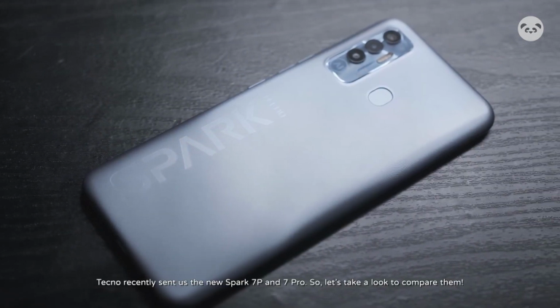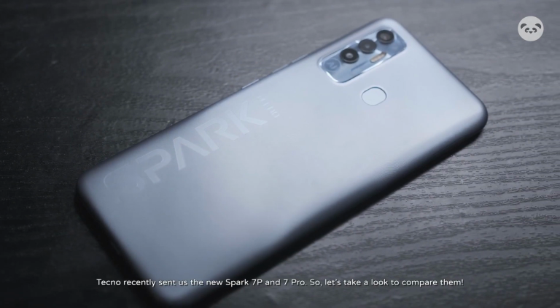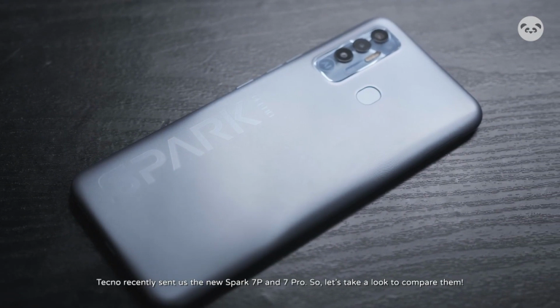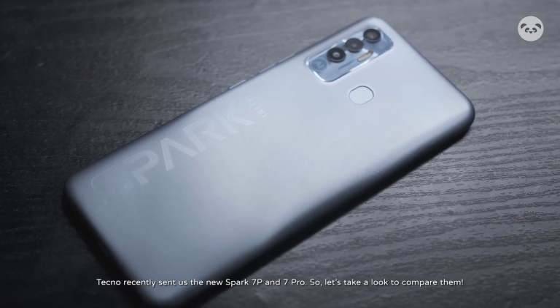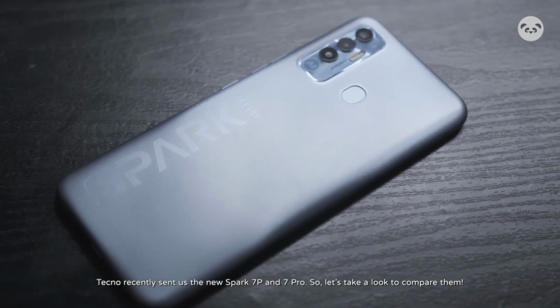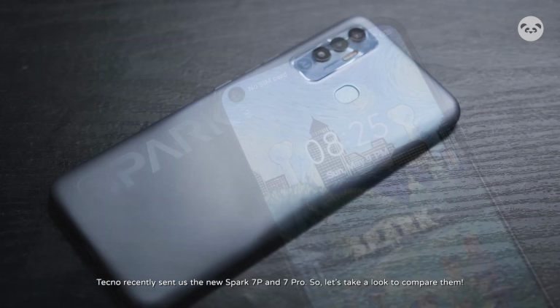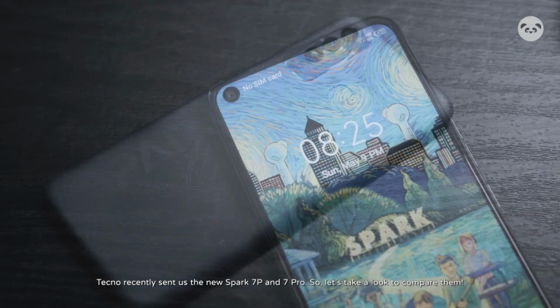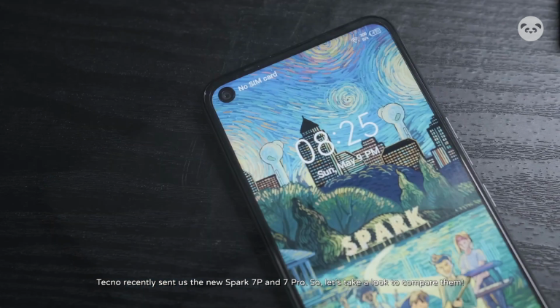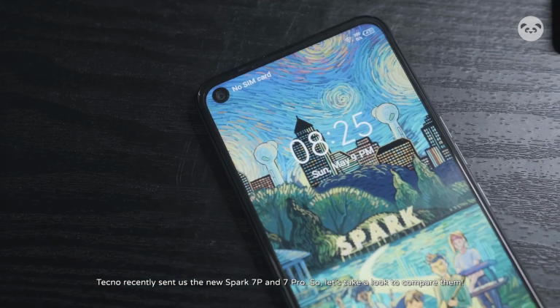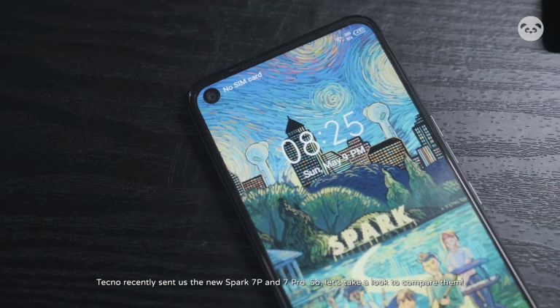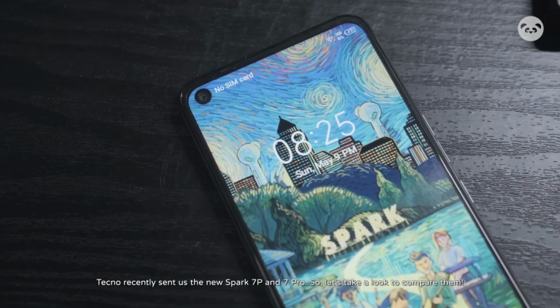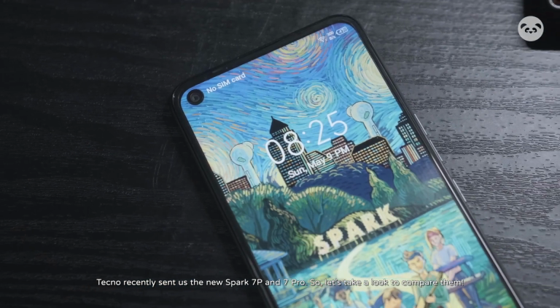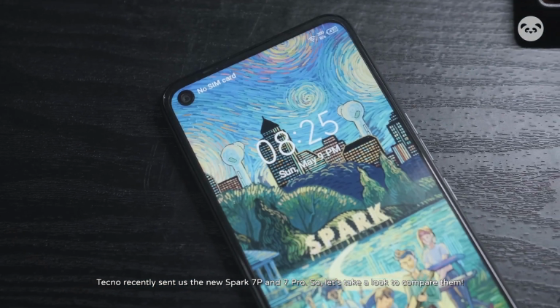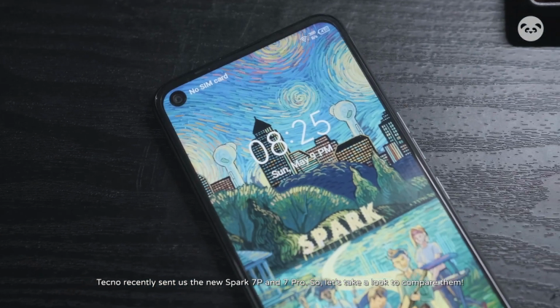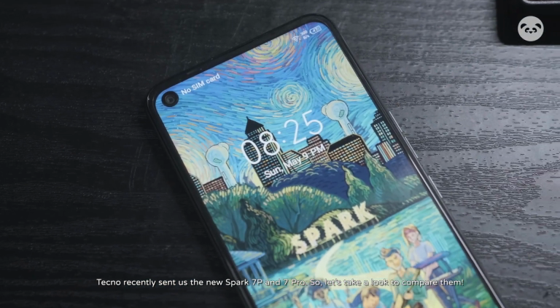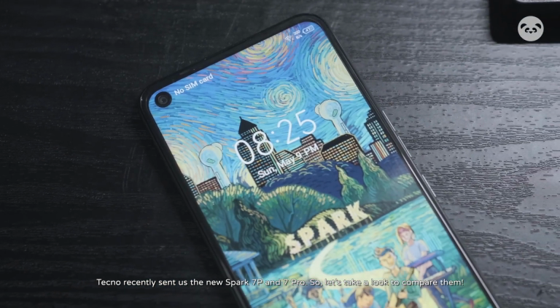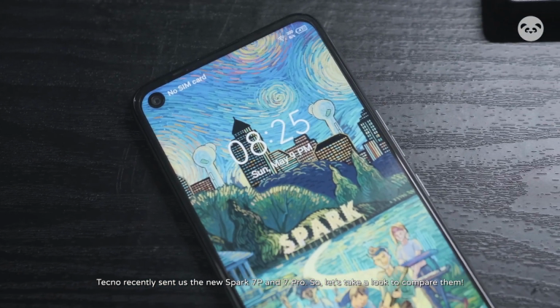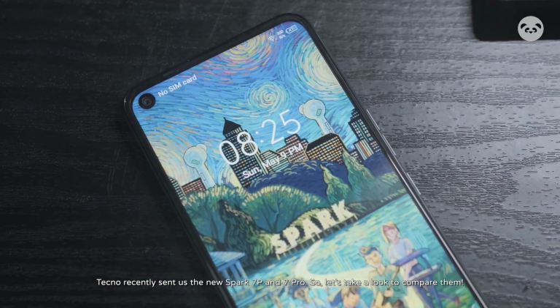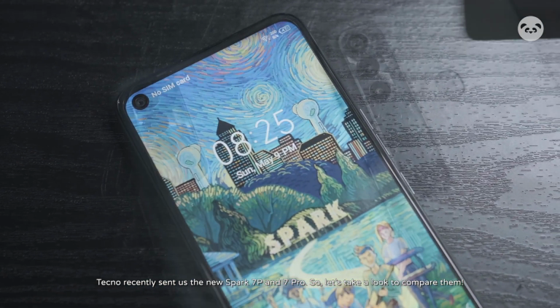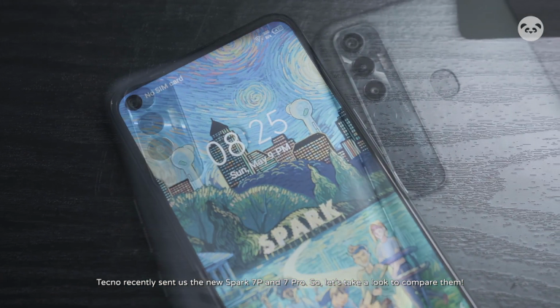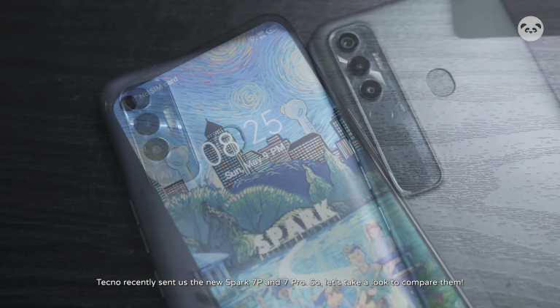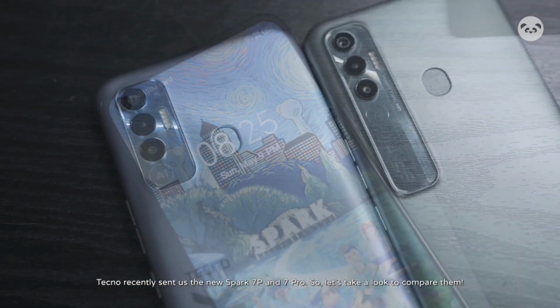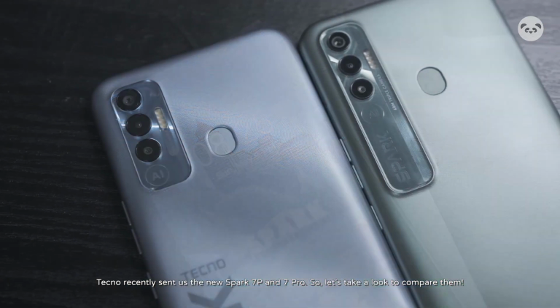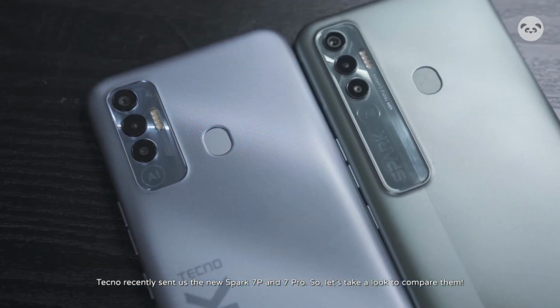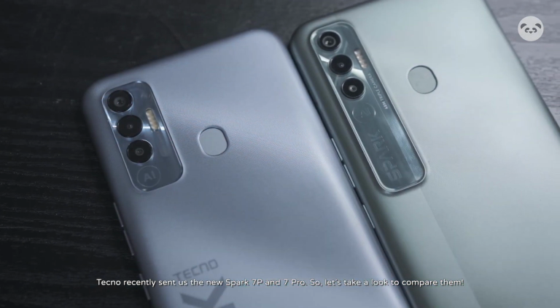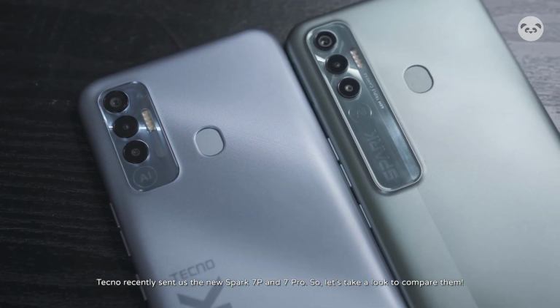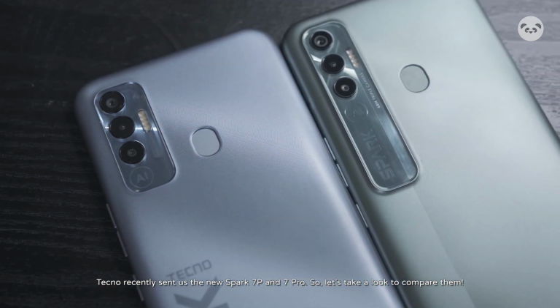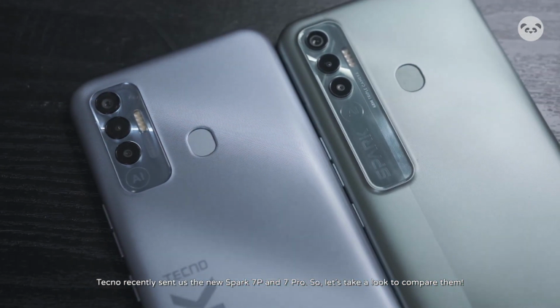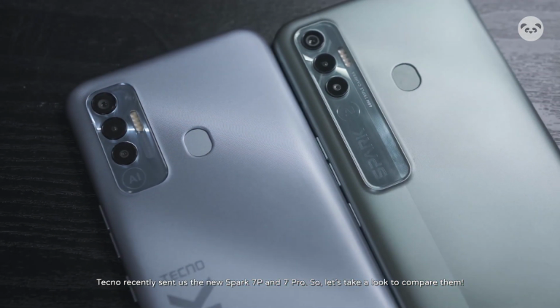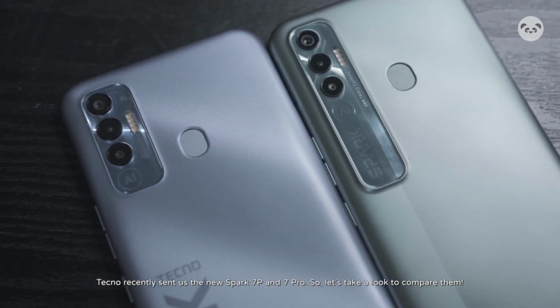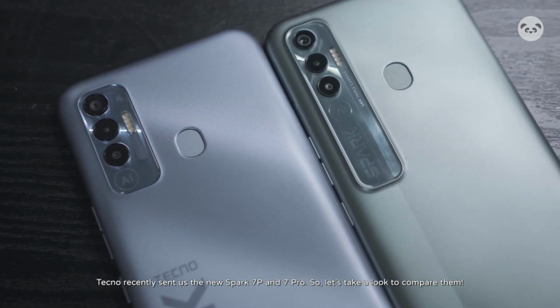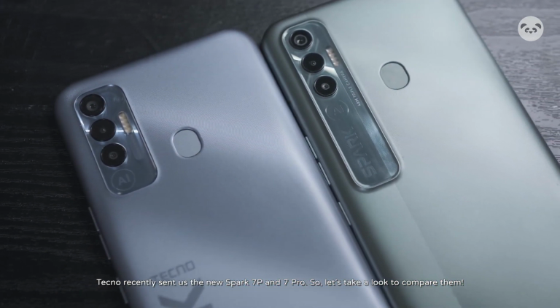Tecno recently sent us the new Spark 7P and 7 Pro, so let's take a look to compare them.